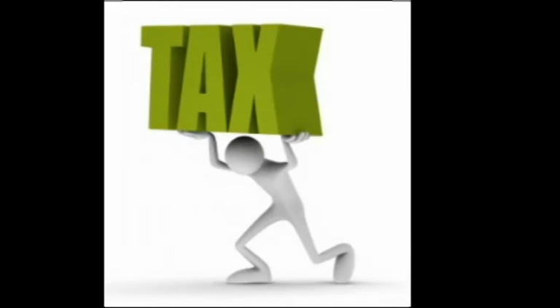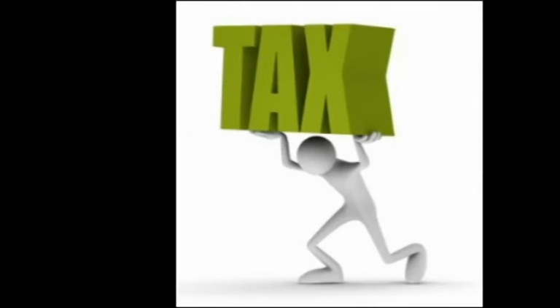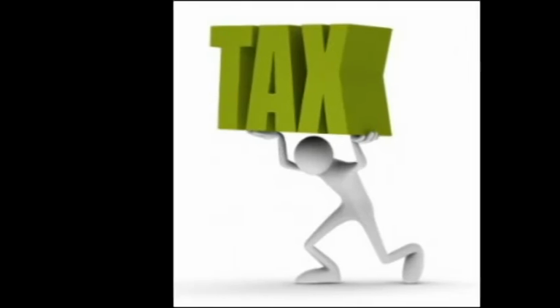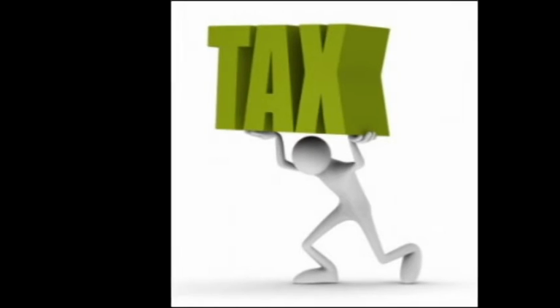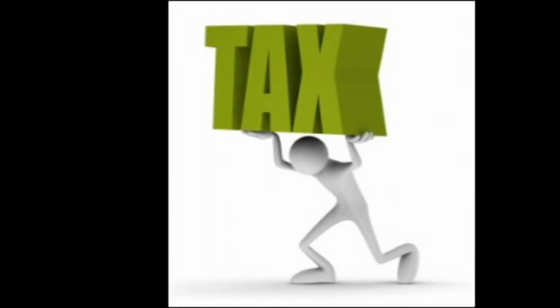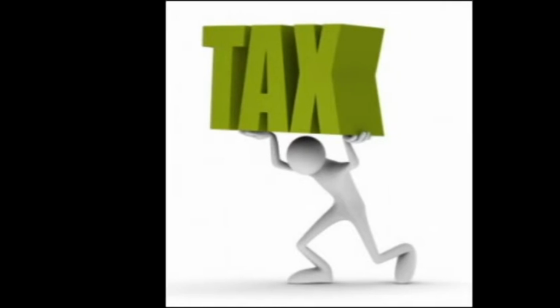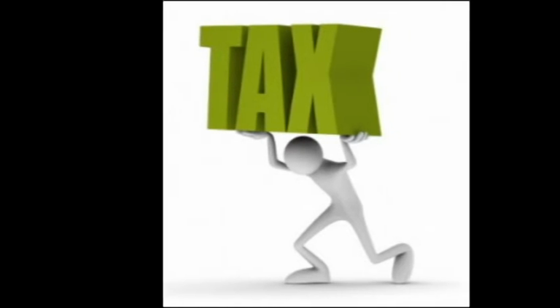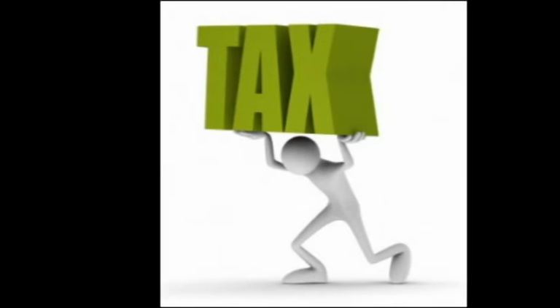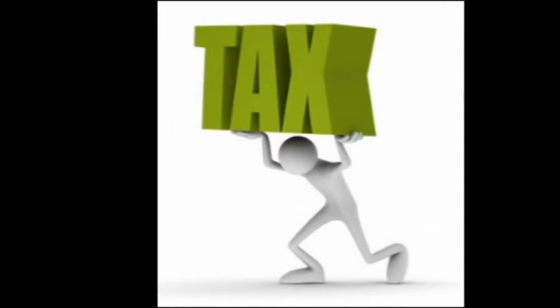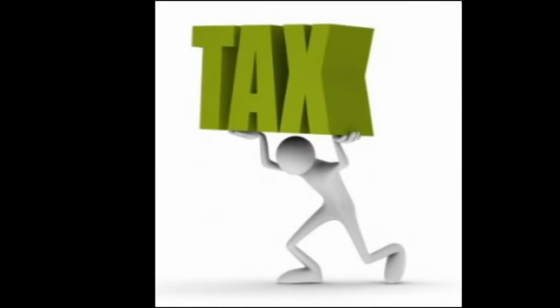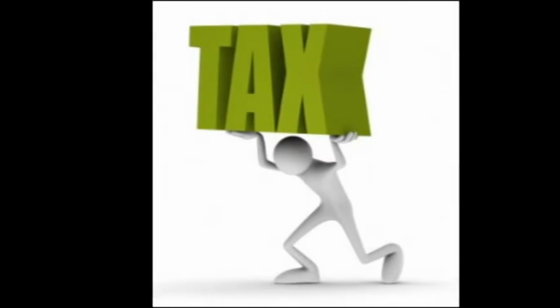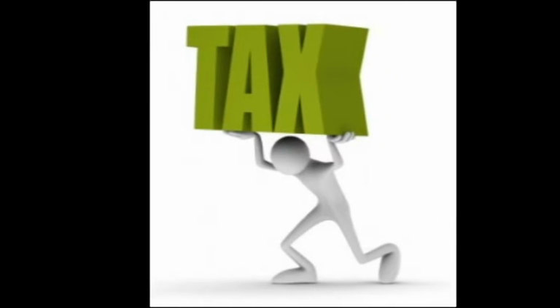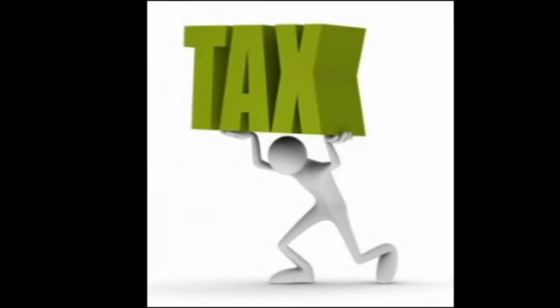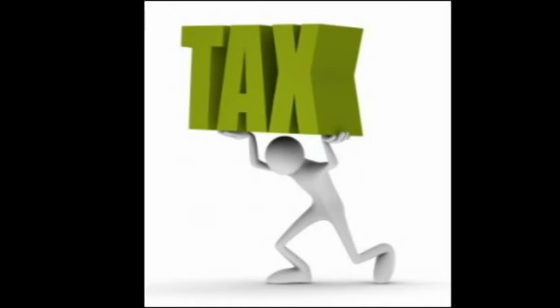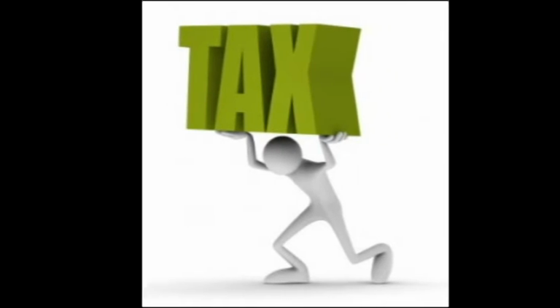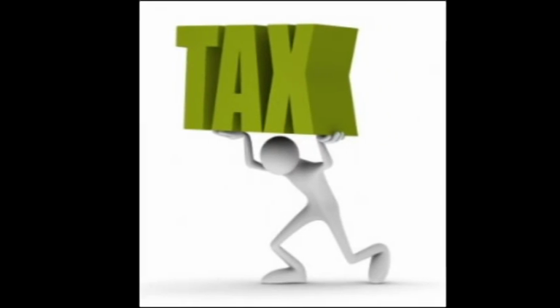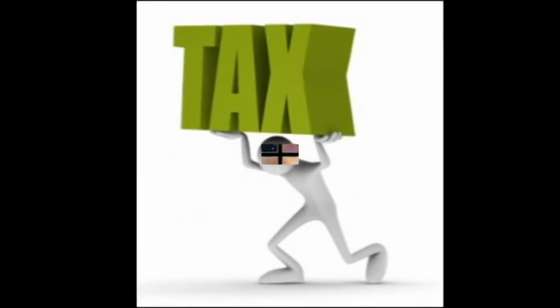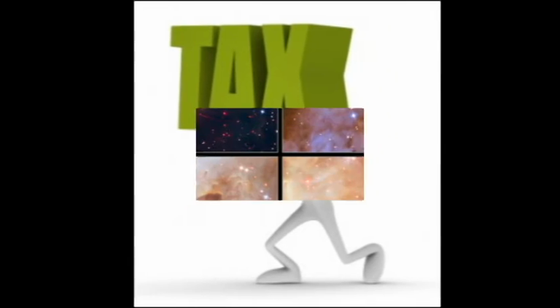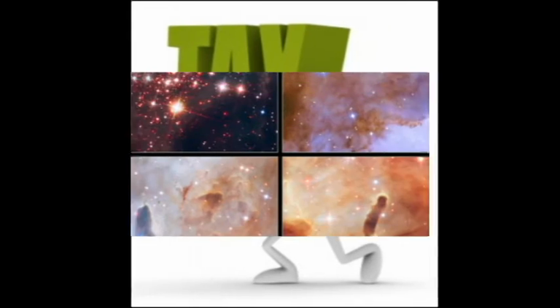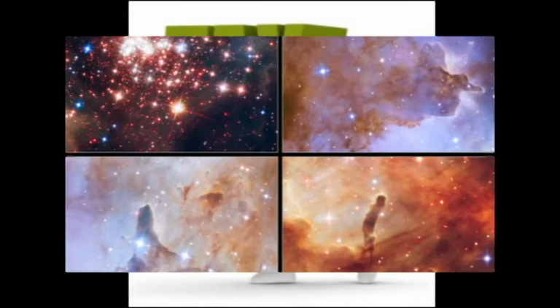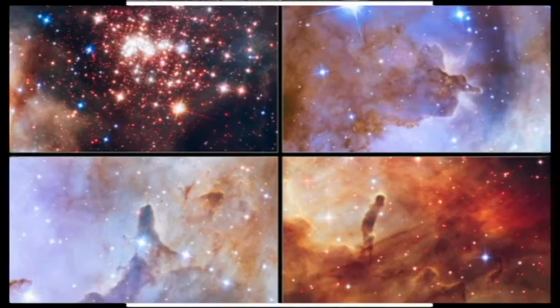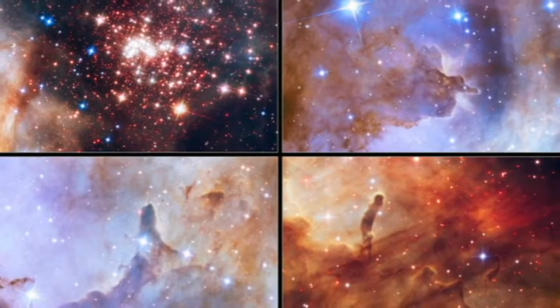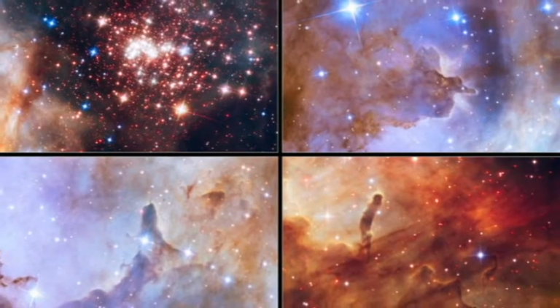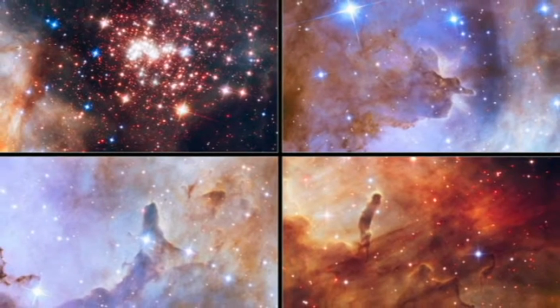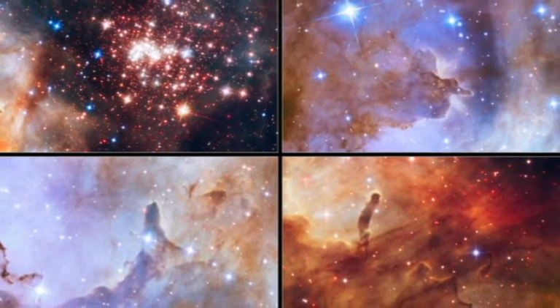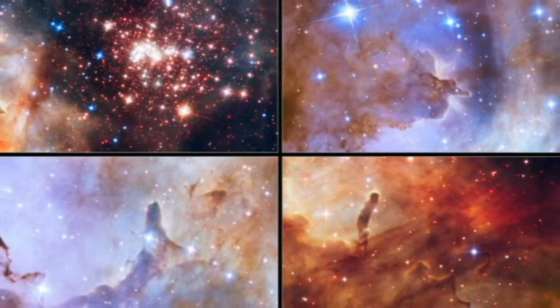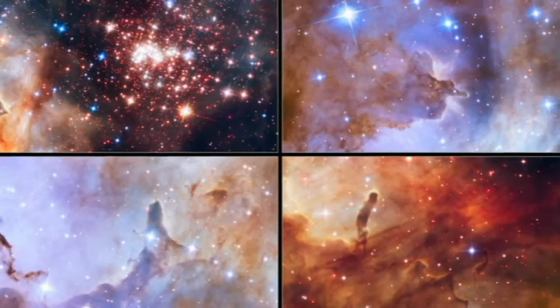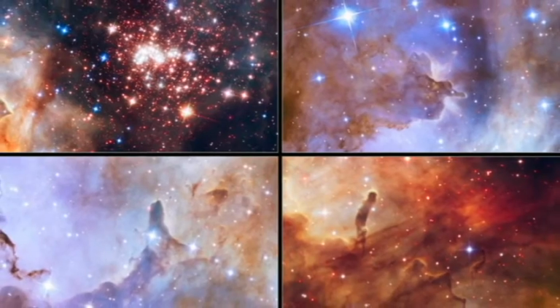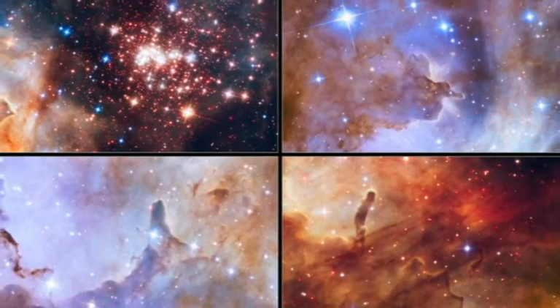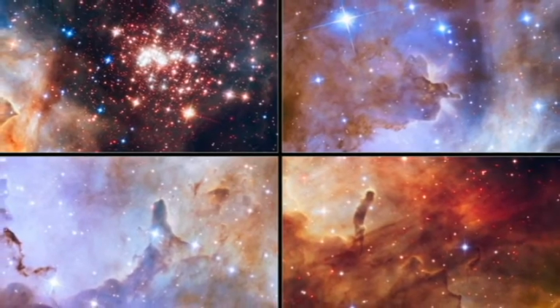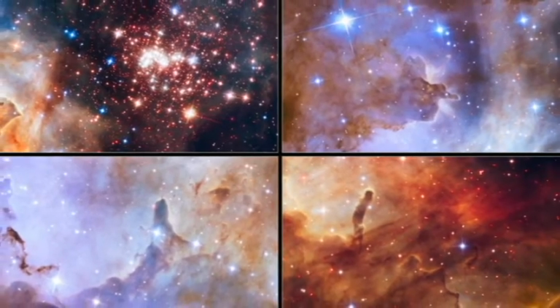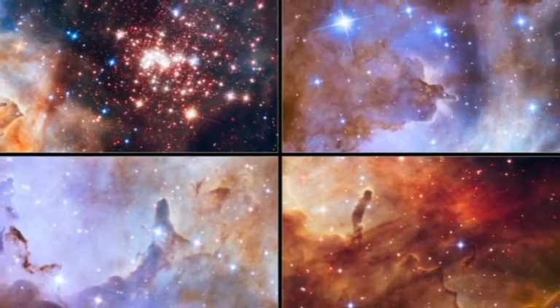Anyway, here's a quick slideshow of many of the other photos sent by our tax-funded space telescope Hubble. Too cool.